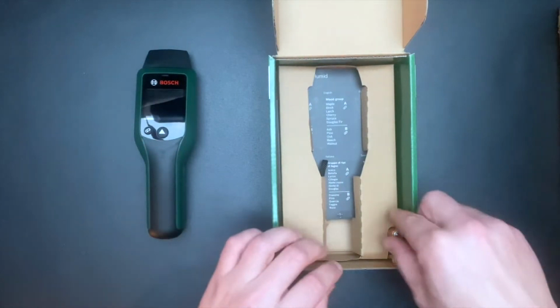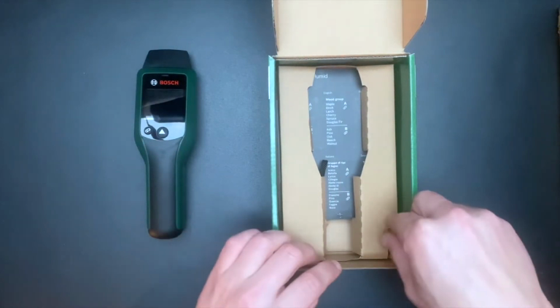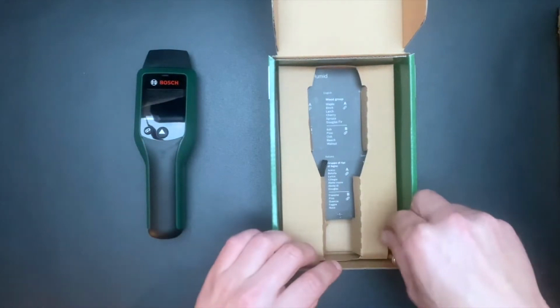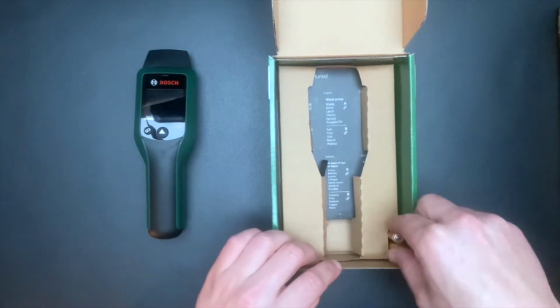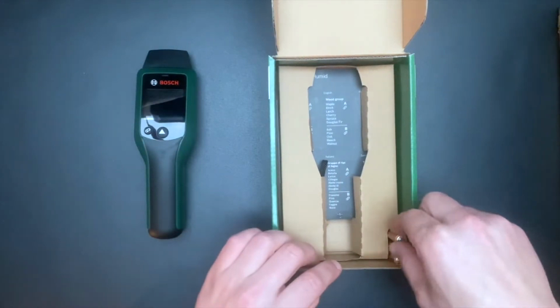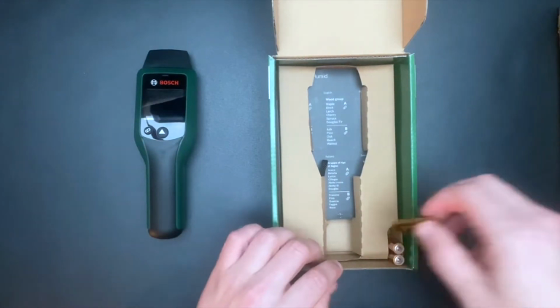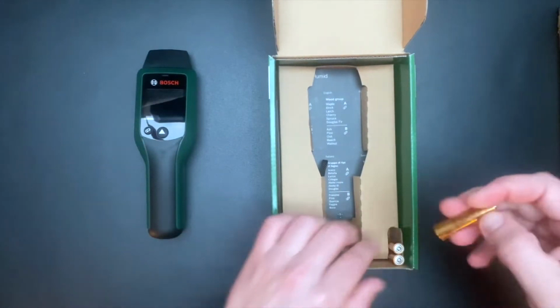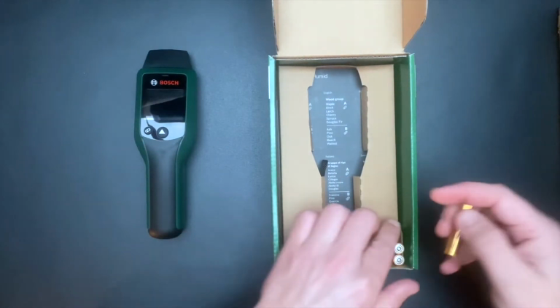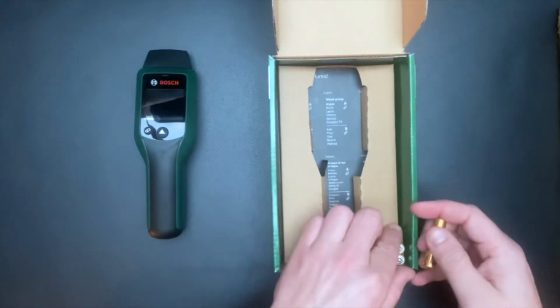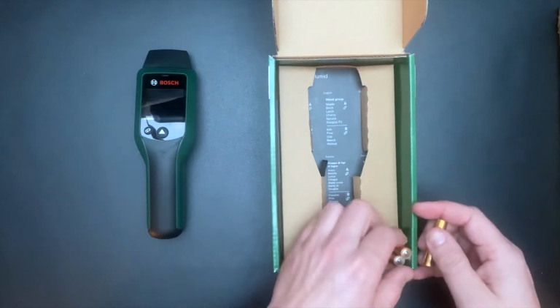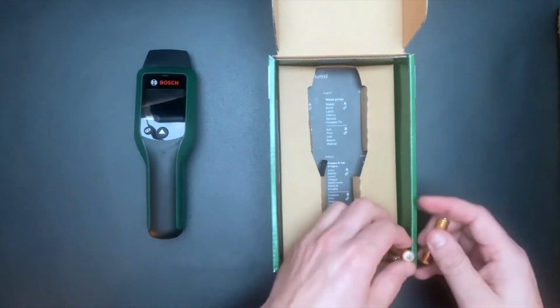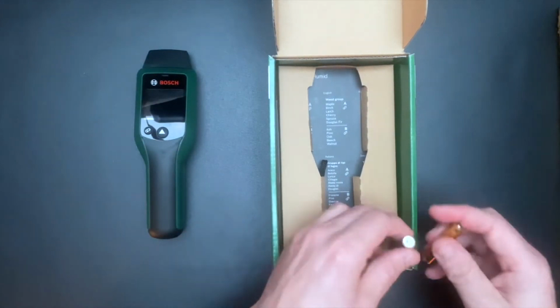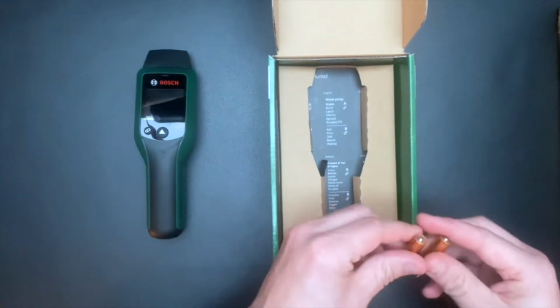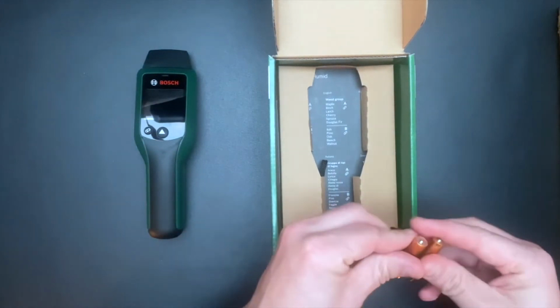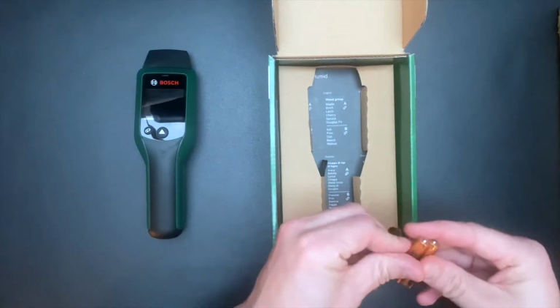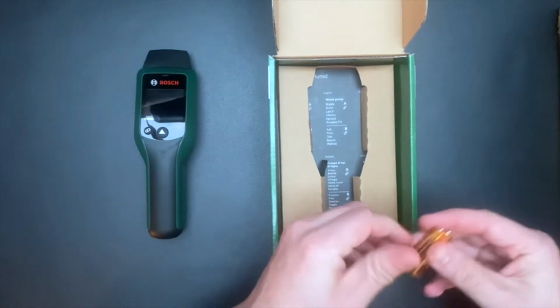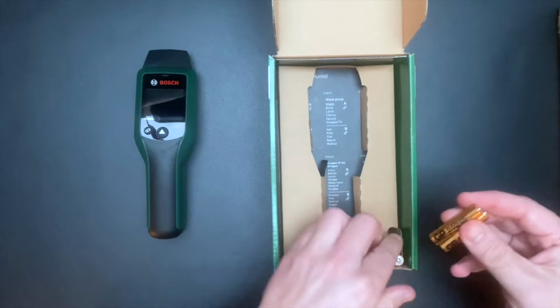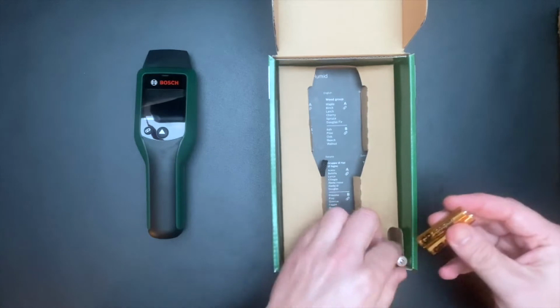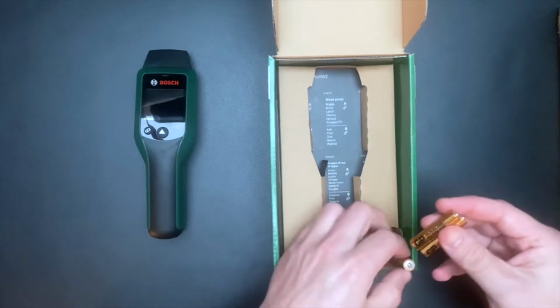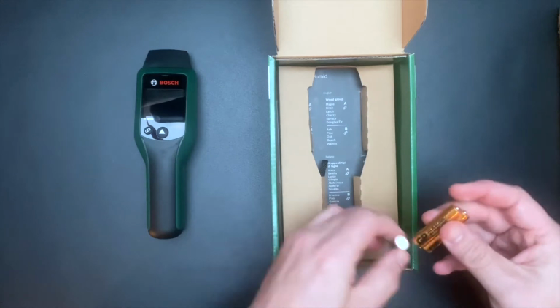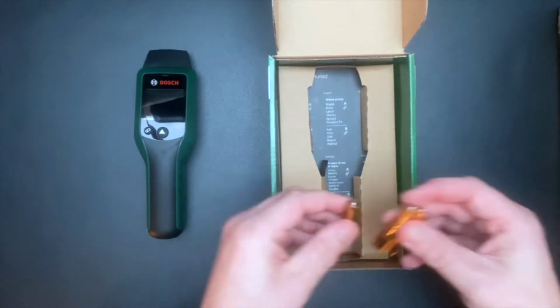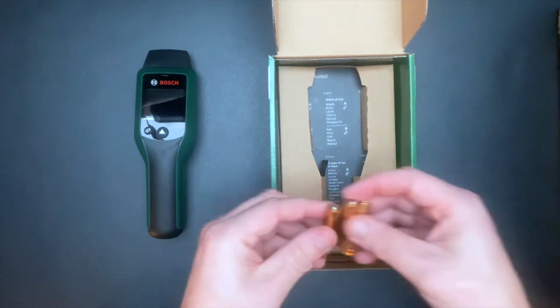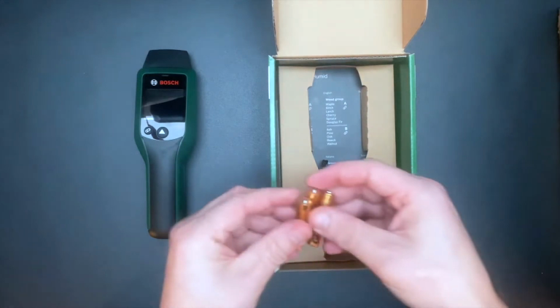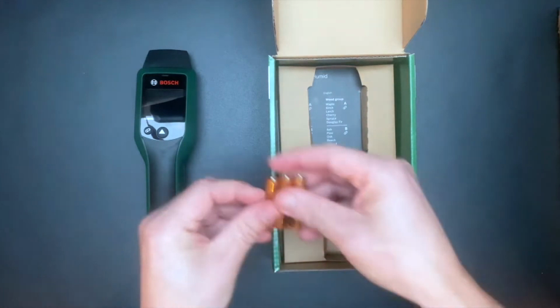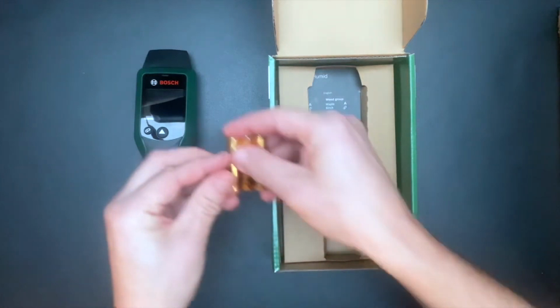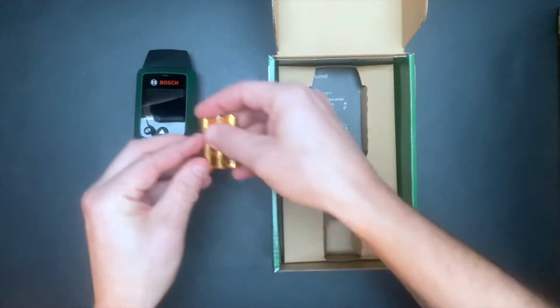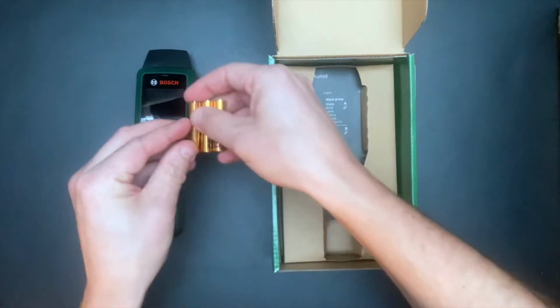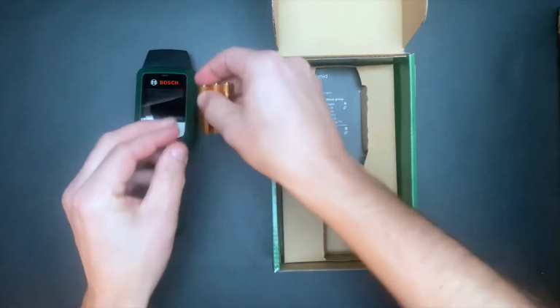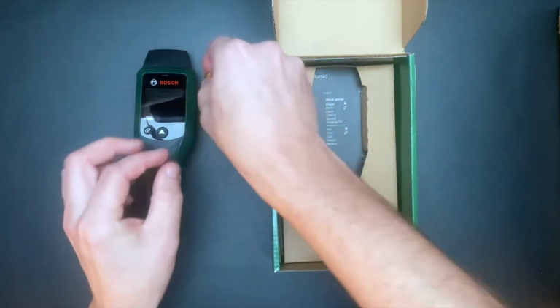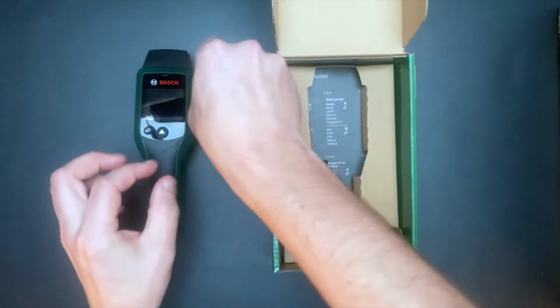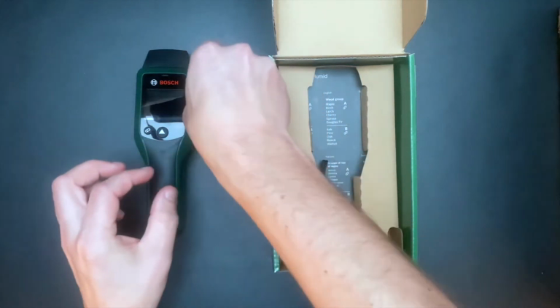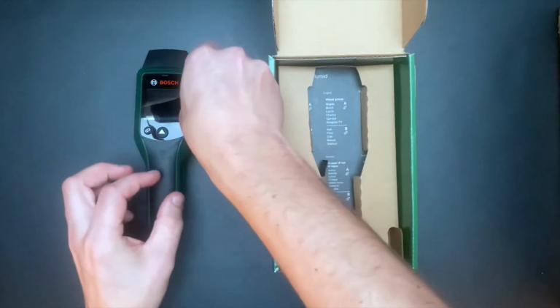The tool needs 3 batteries. These are included in the box.